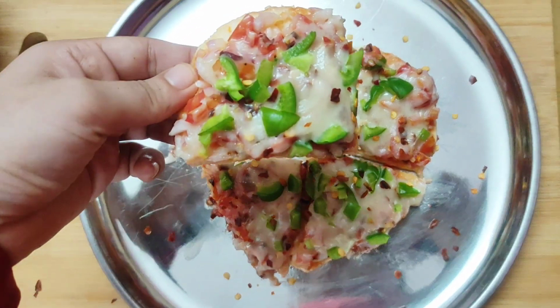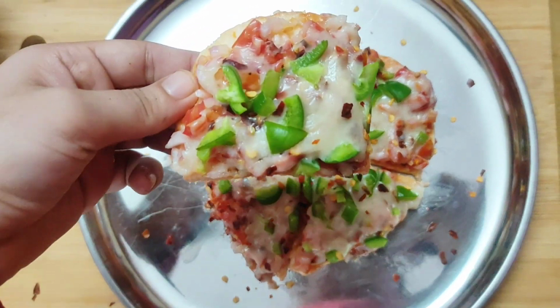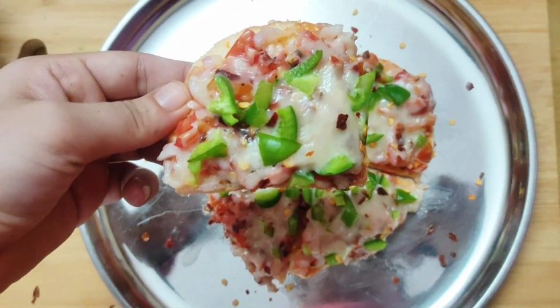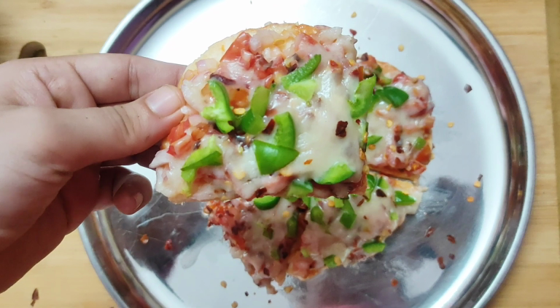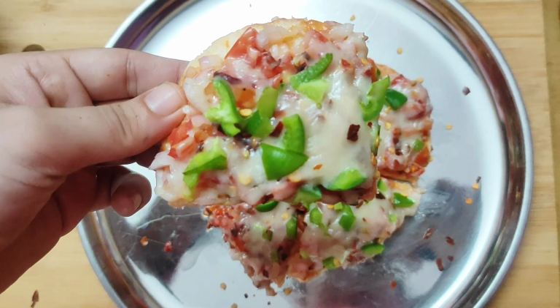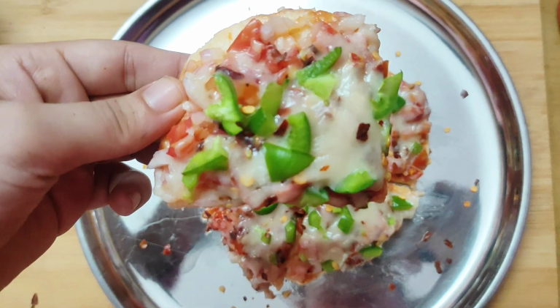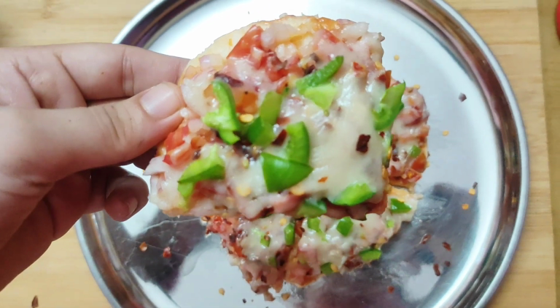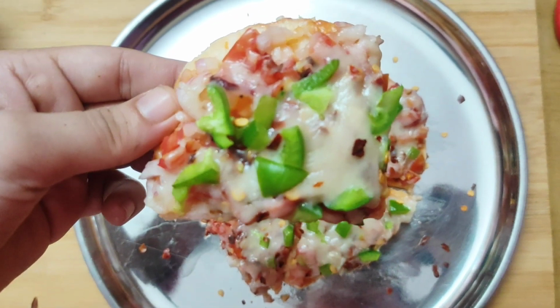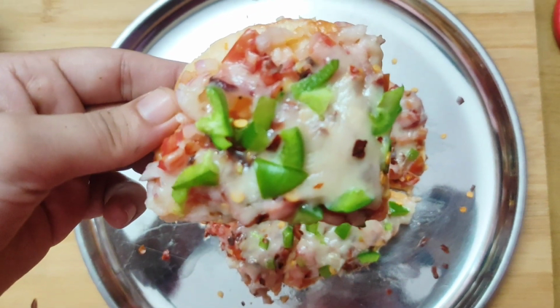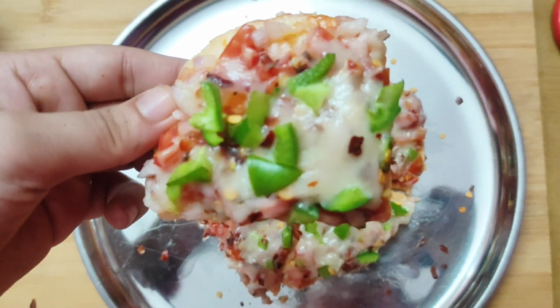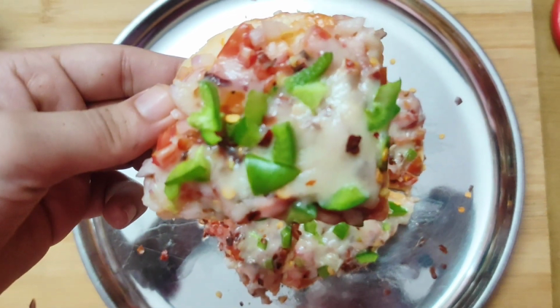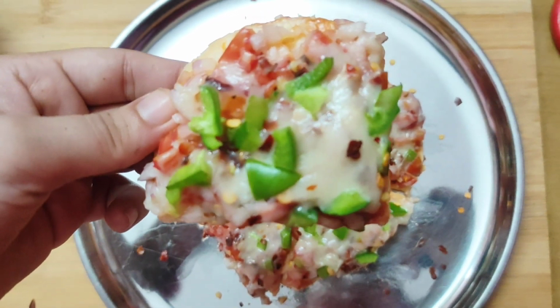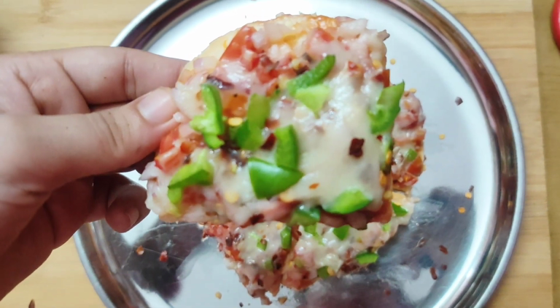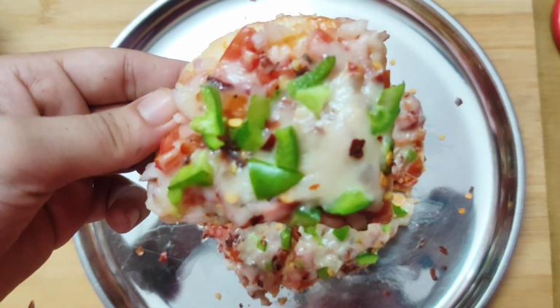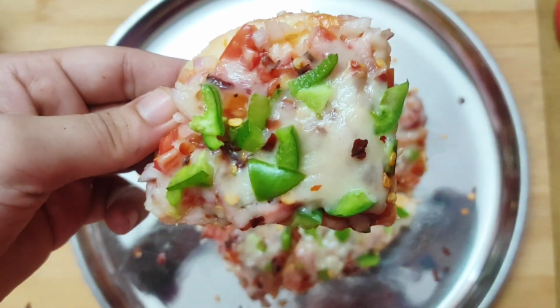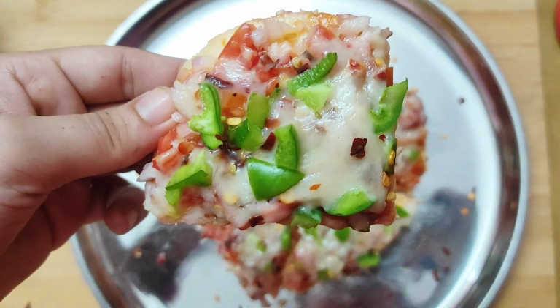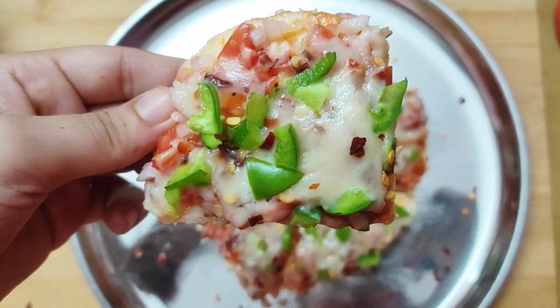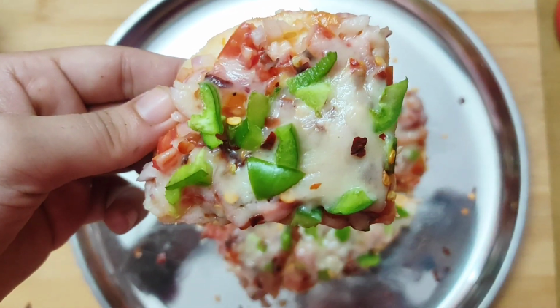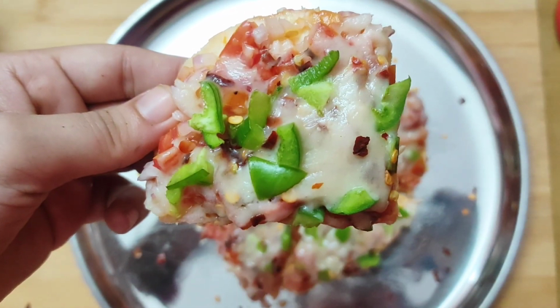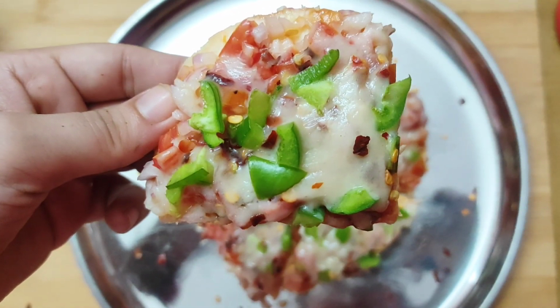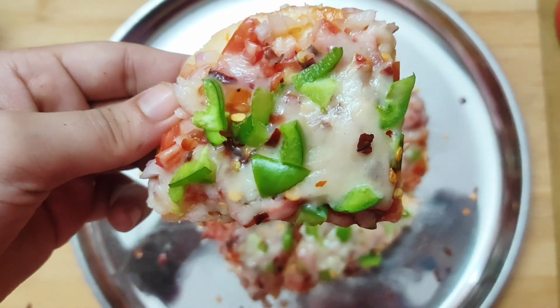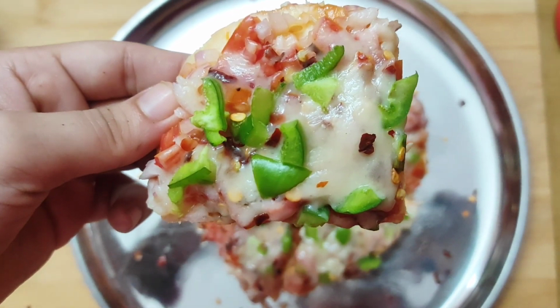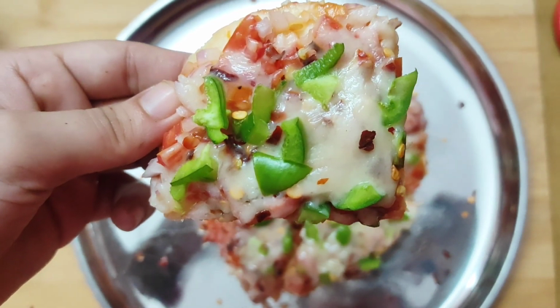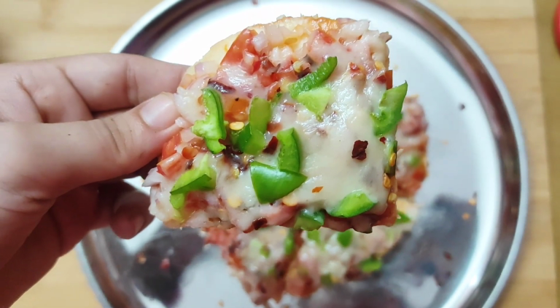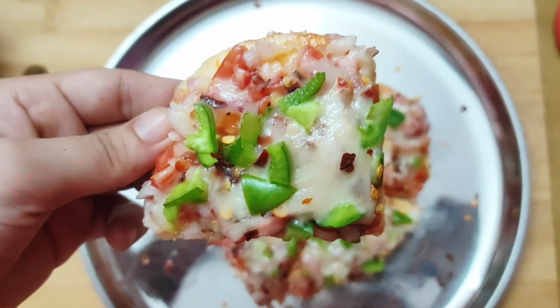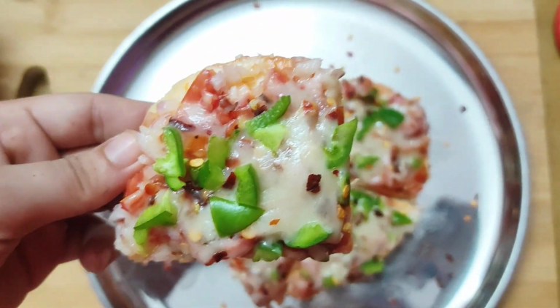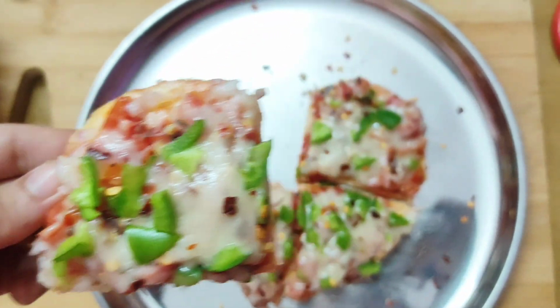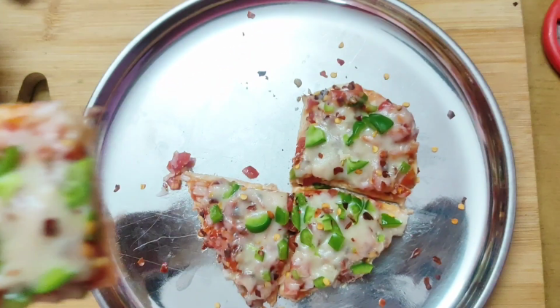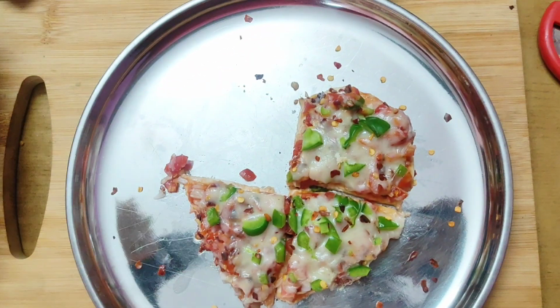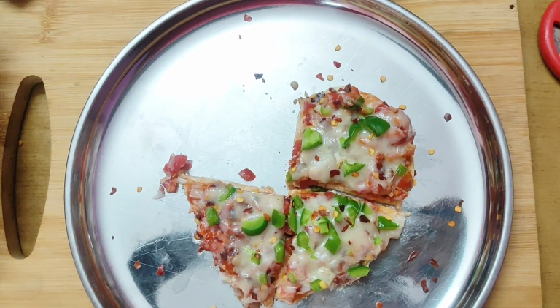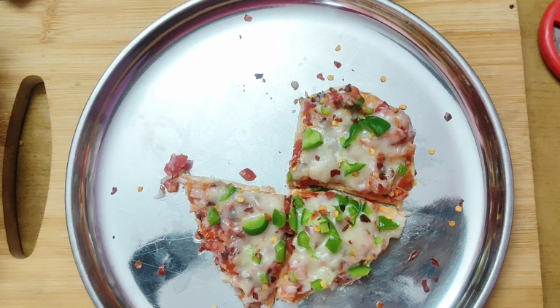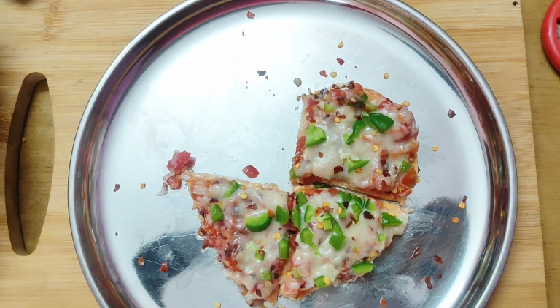If you liked the recipe, please like and subscribe to our channel.